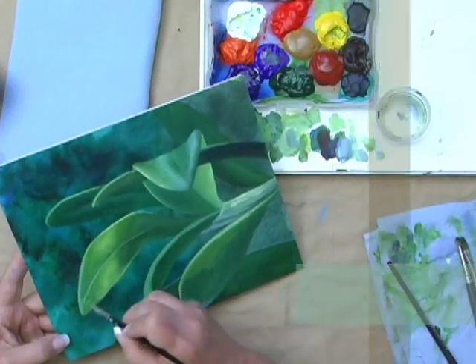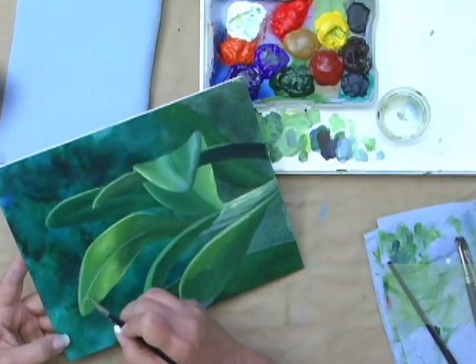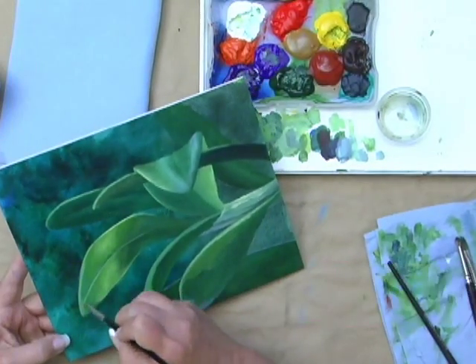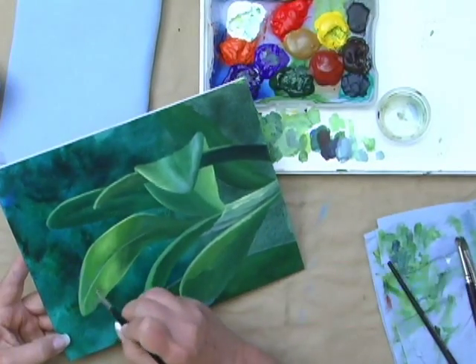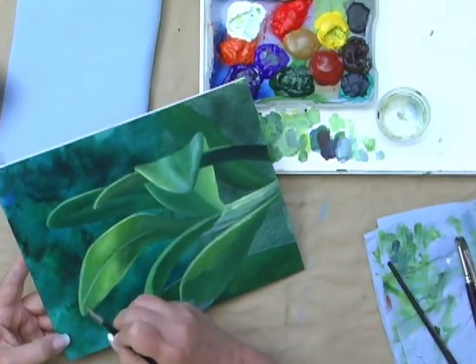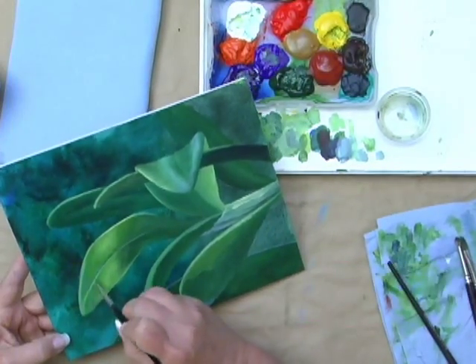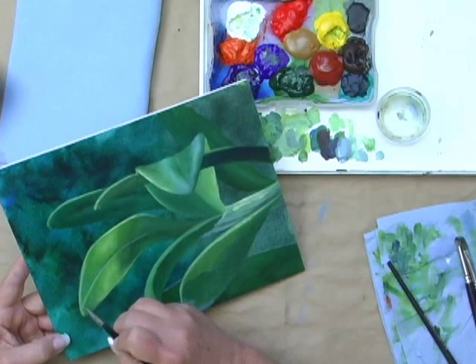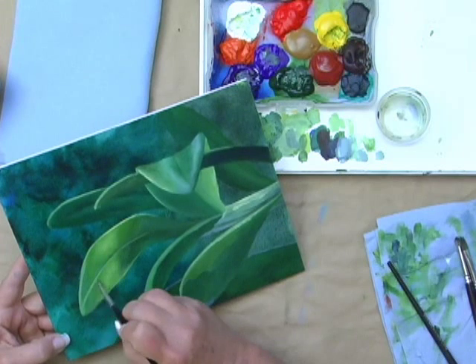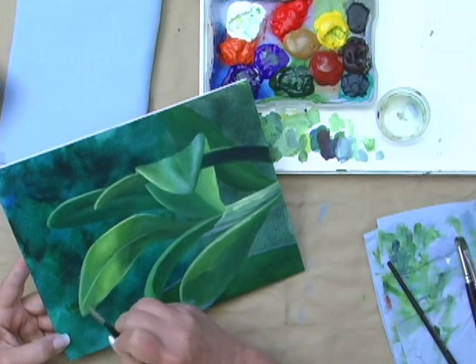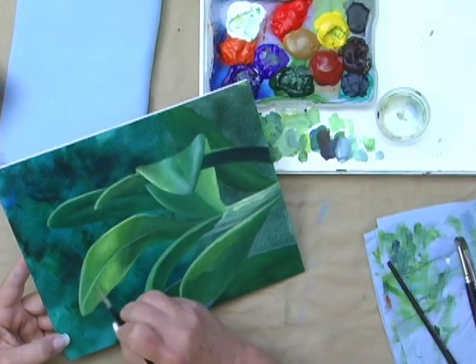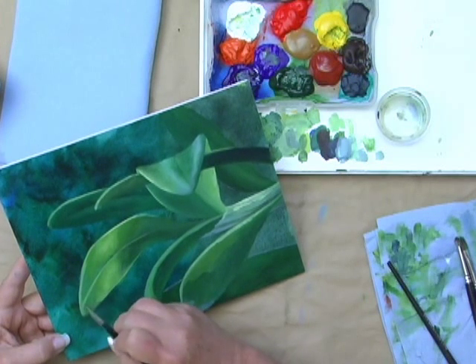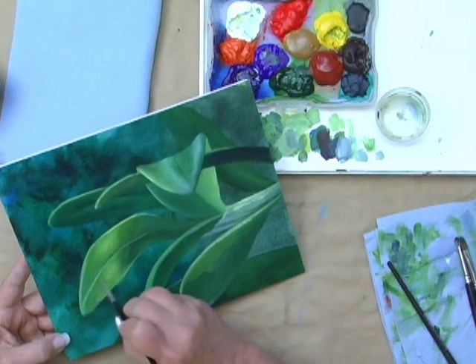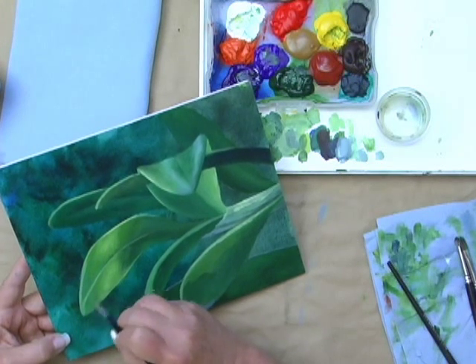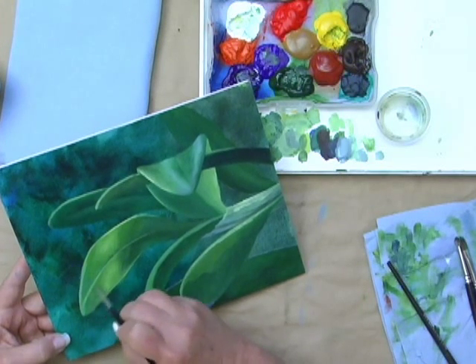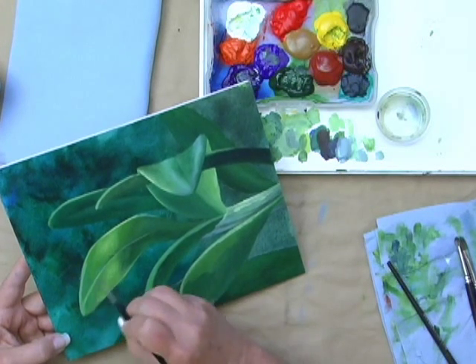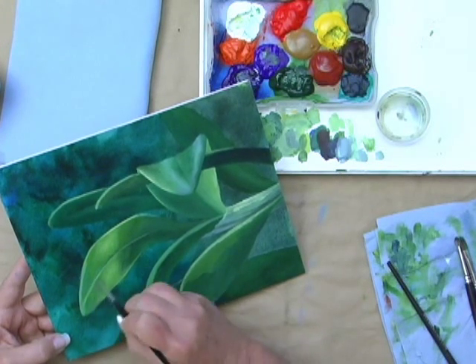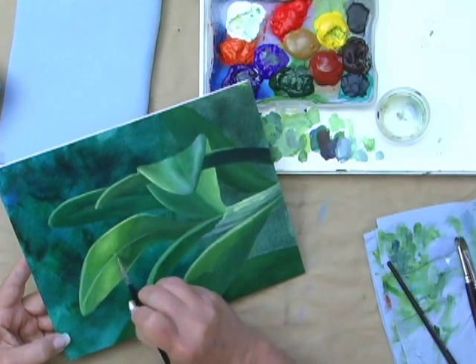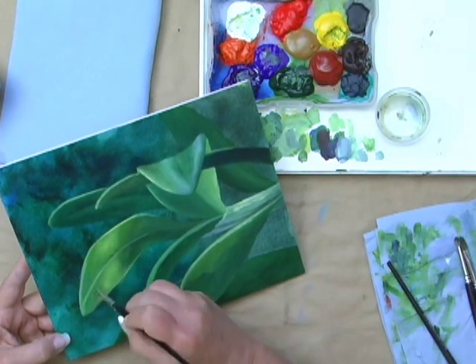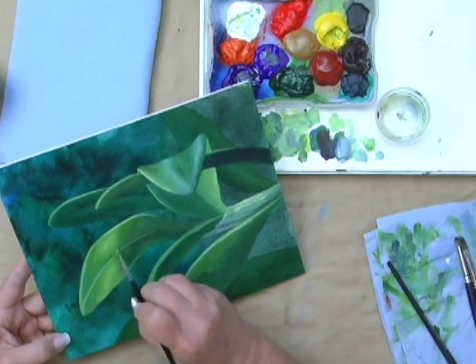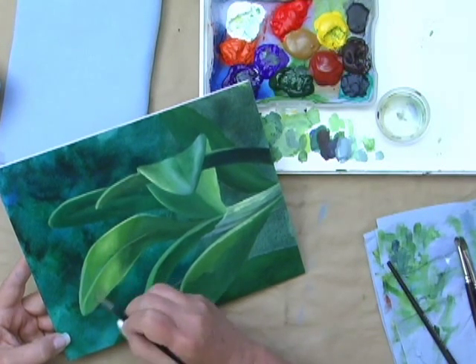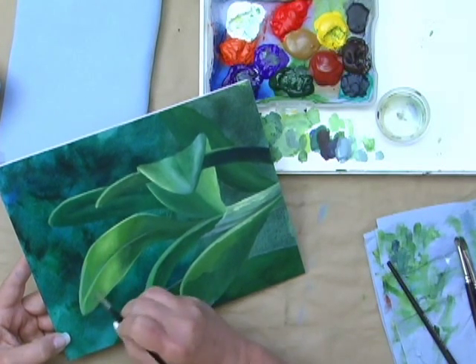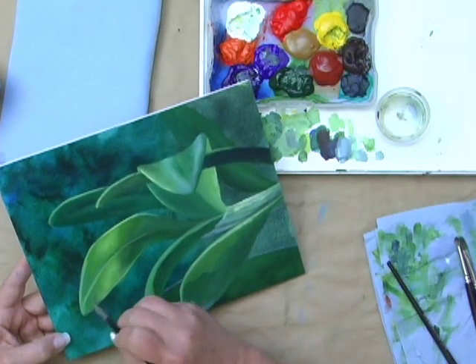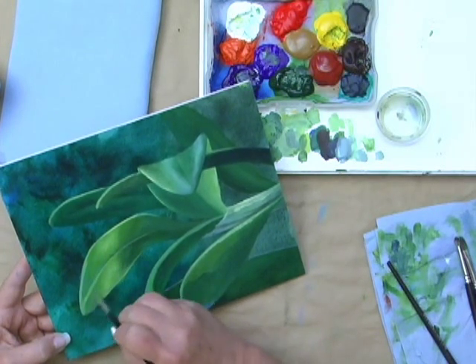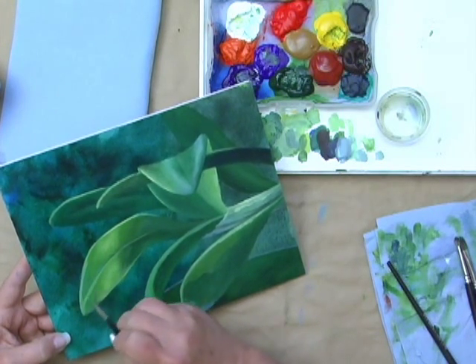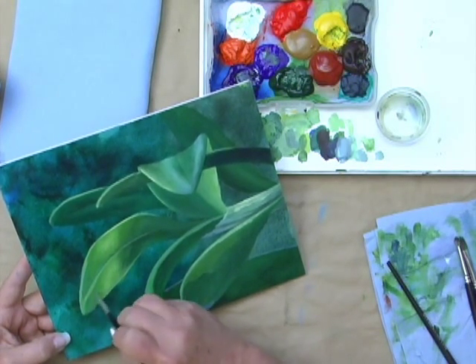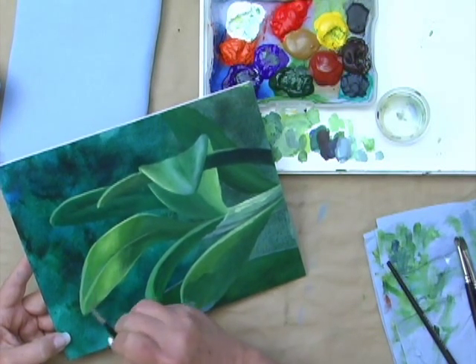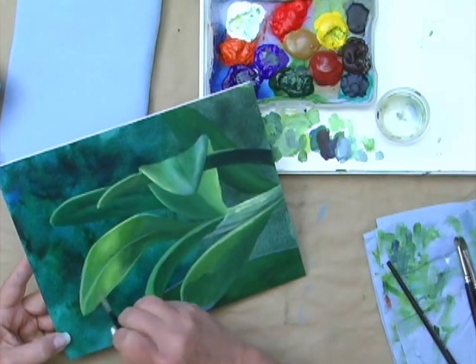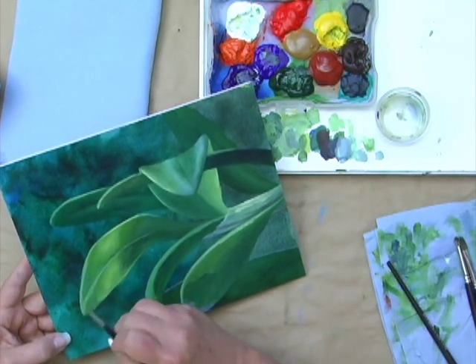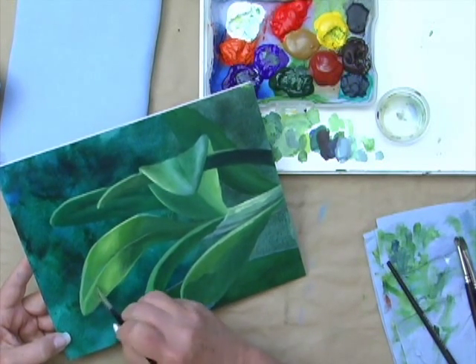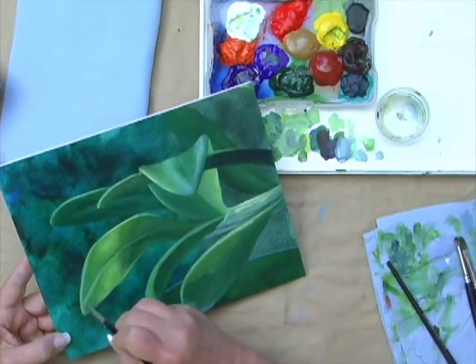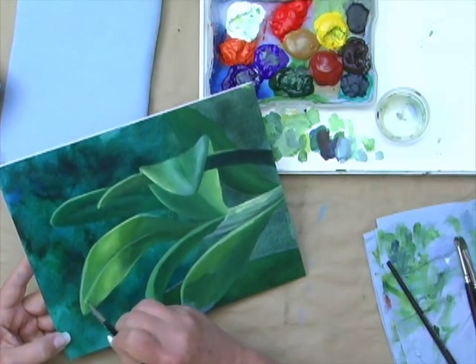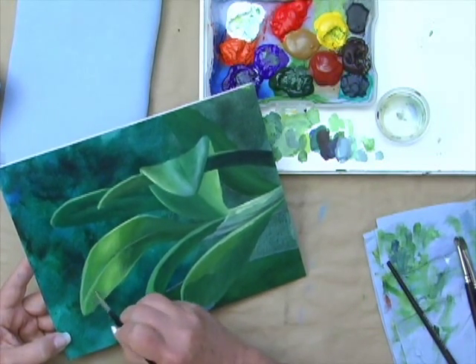And this is very blurred — it's not a hard edge.